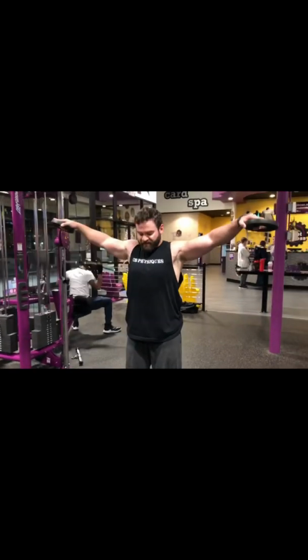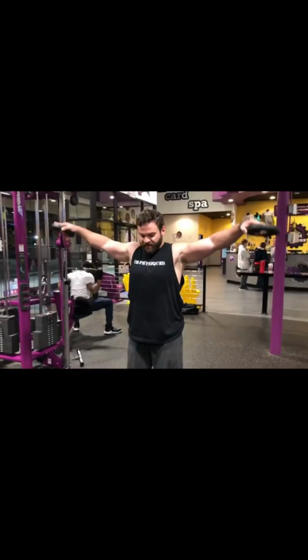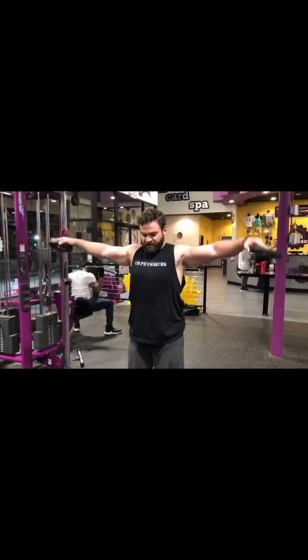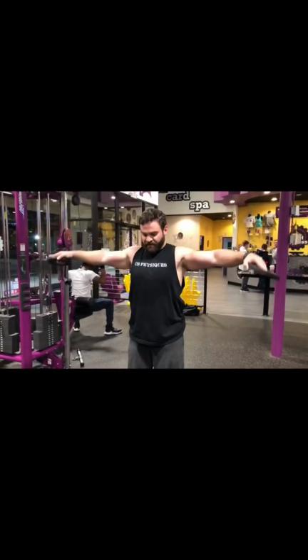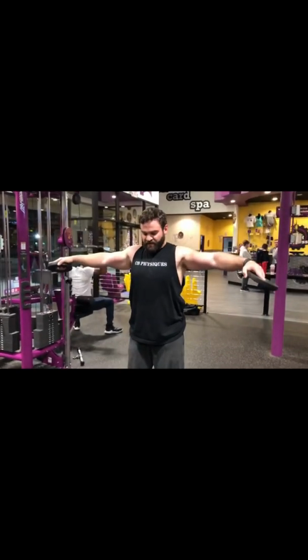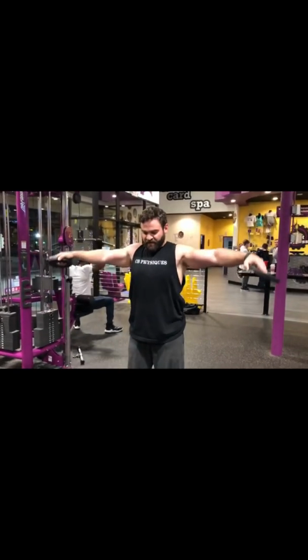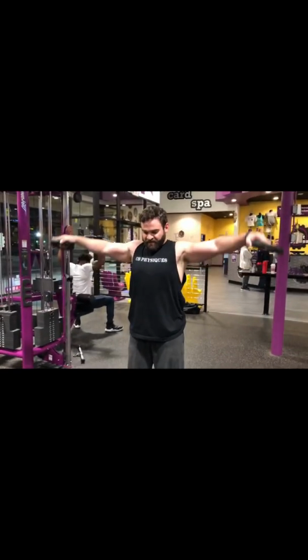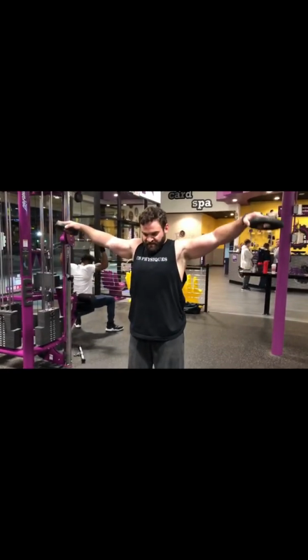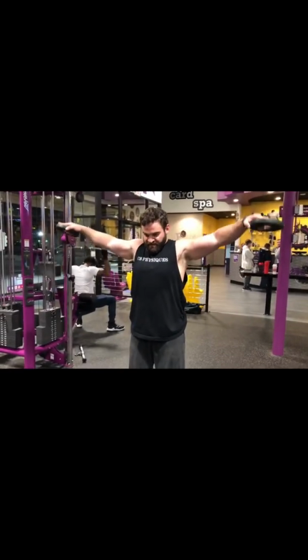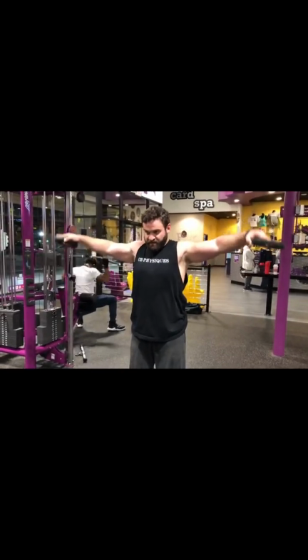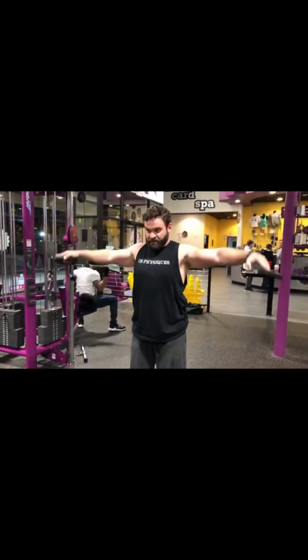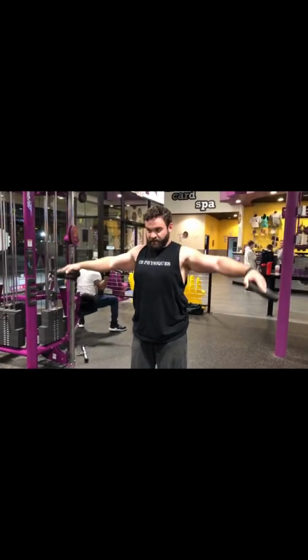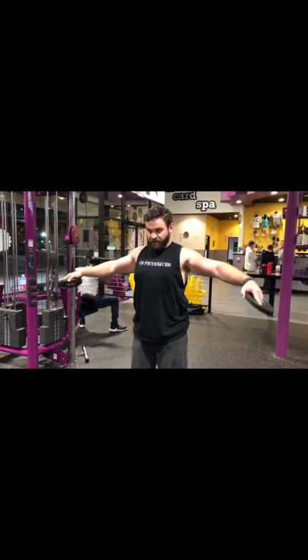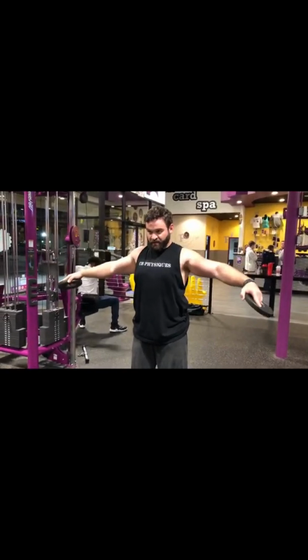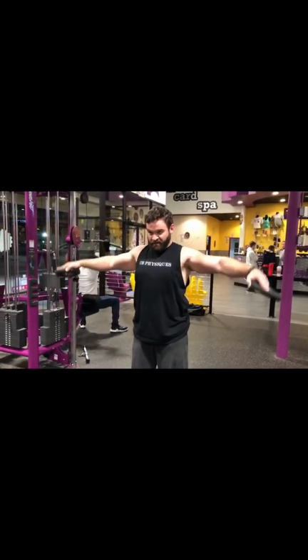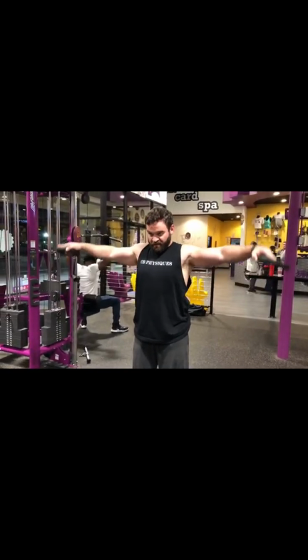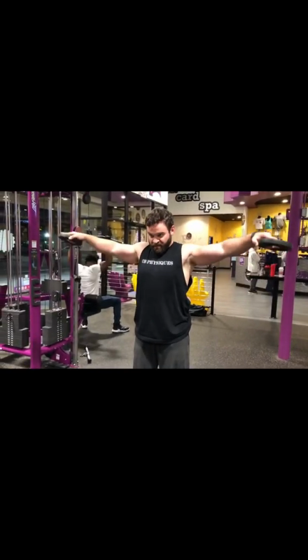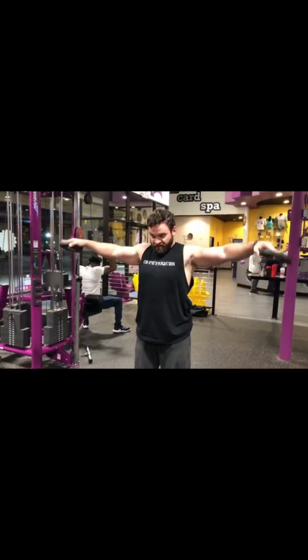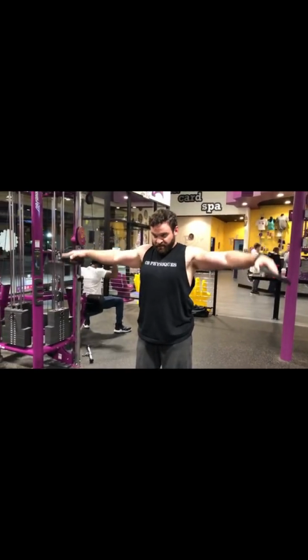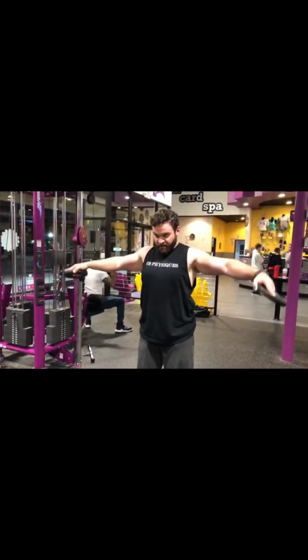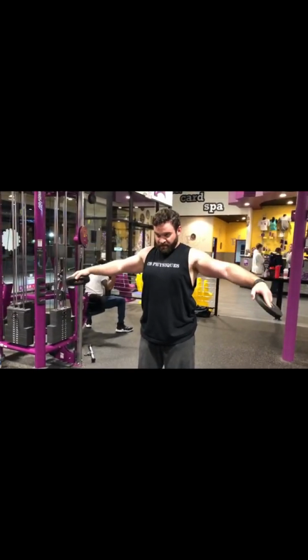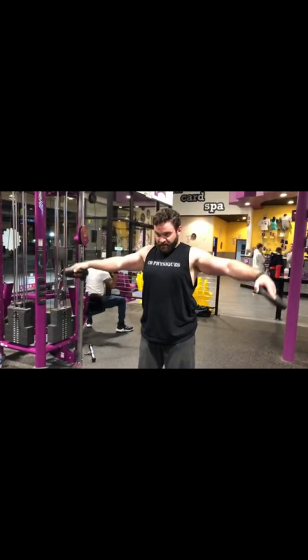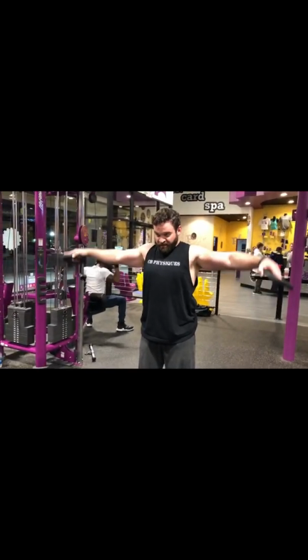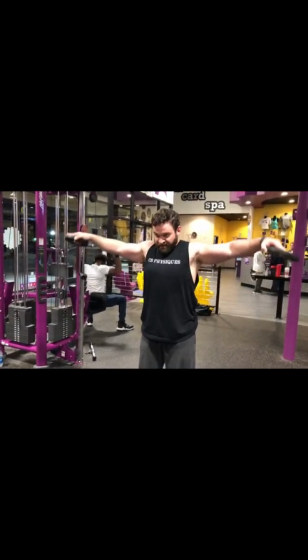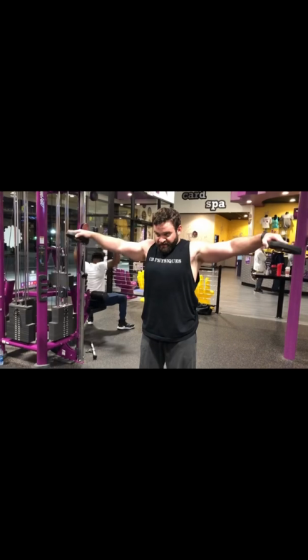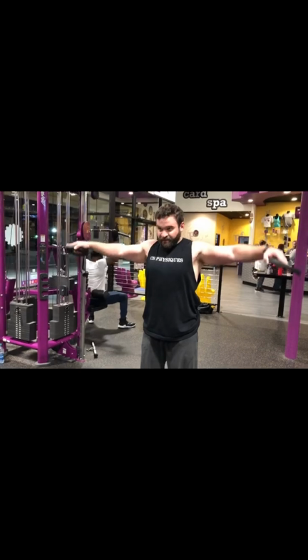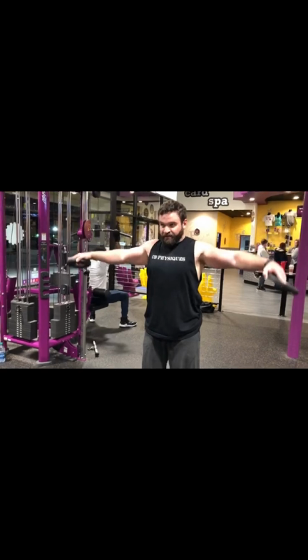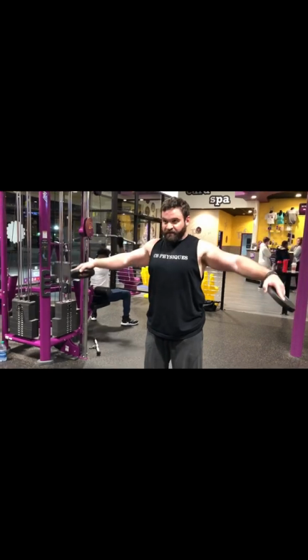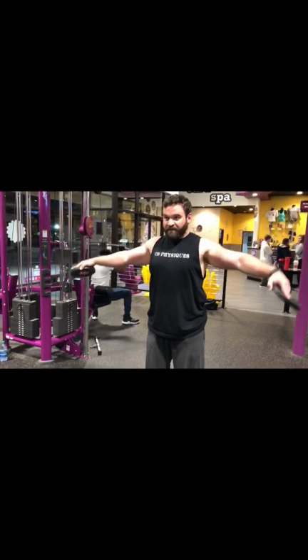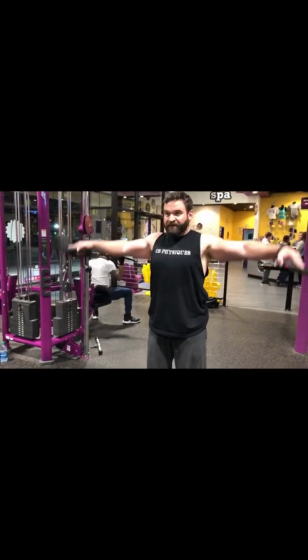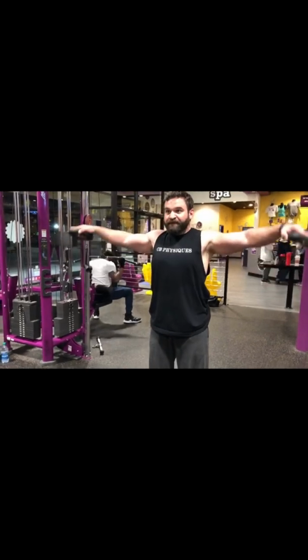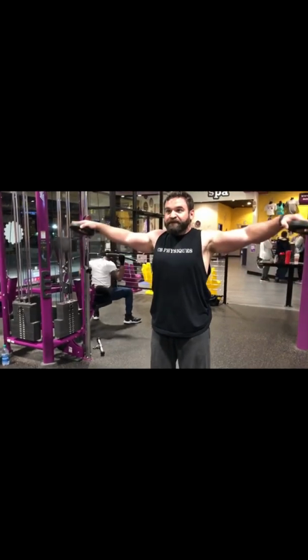Drop them just a little. Yeah, right there — the top is level.